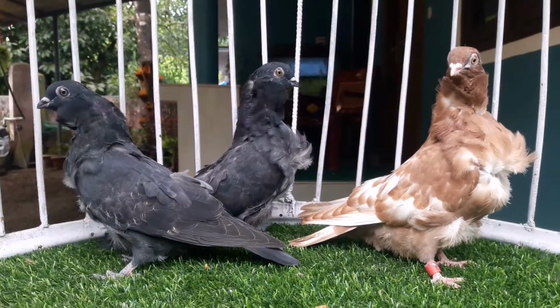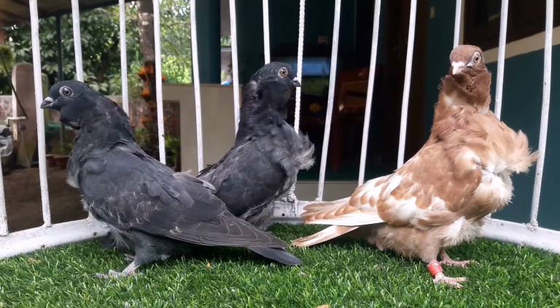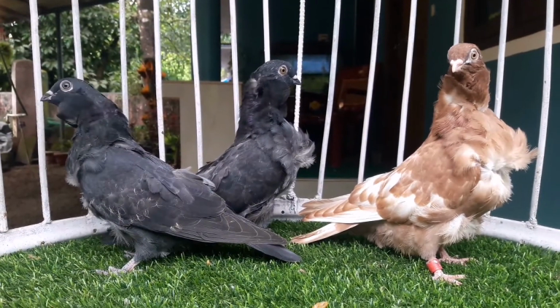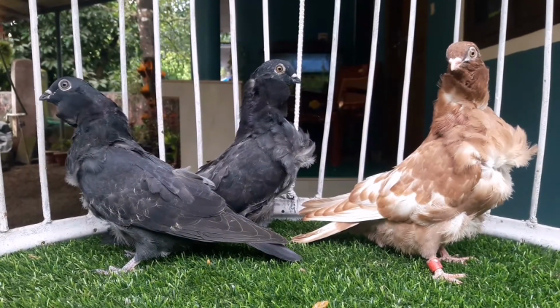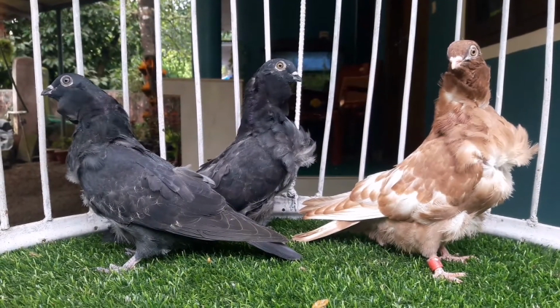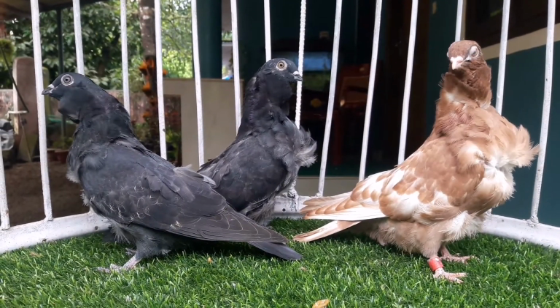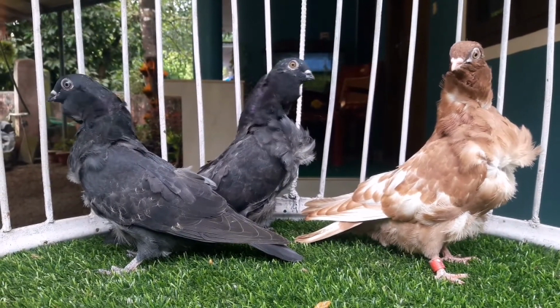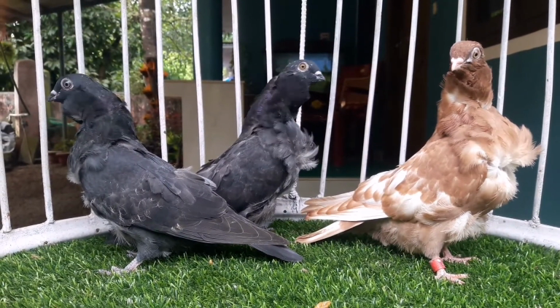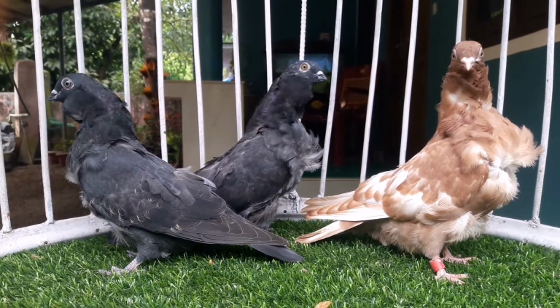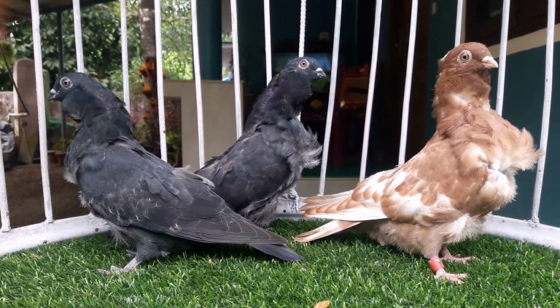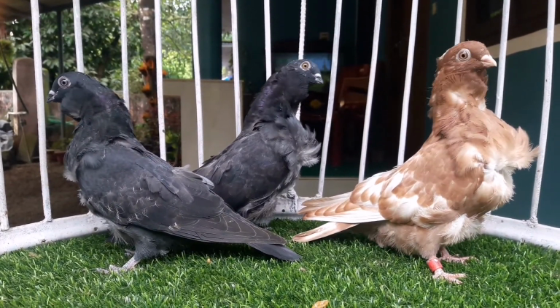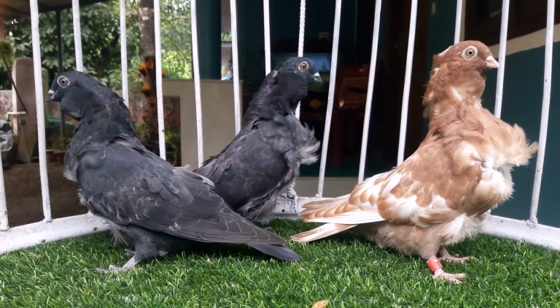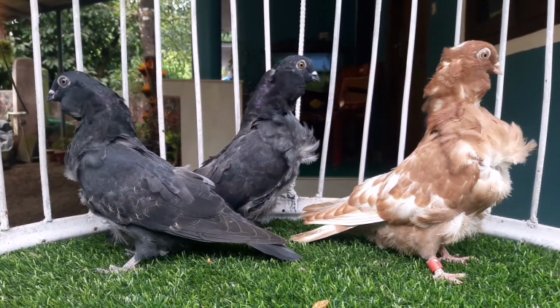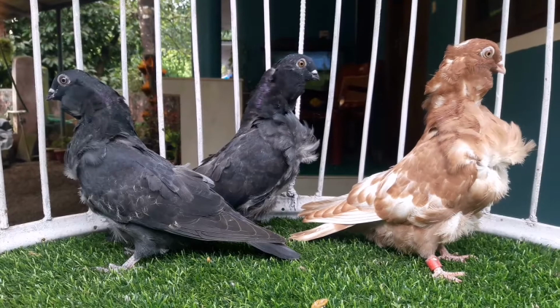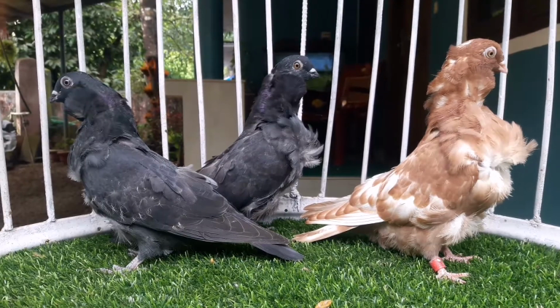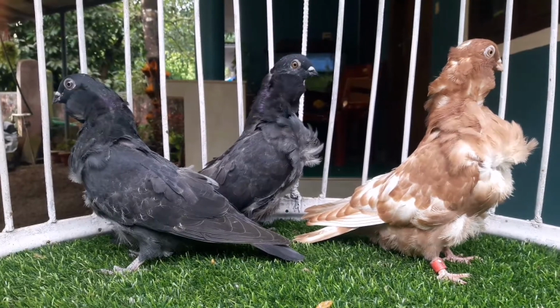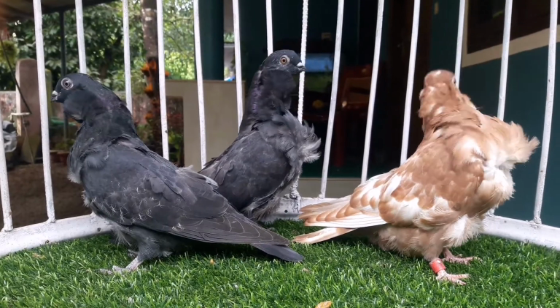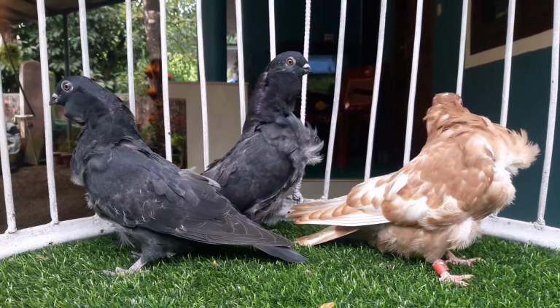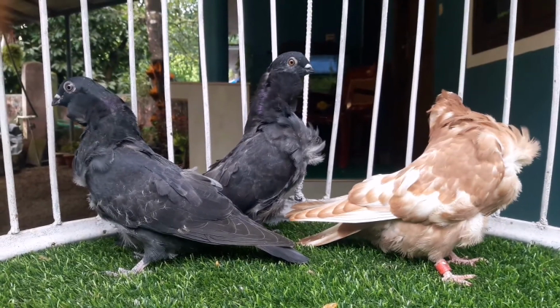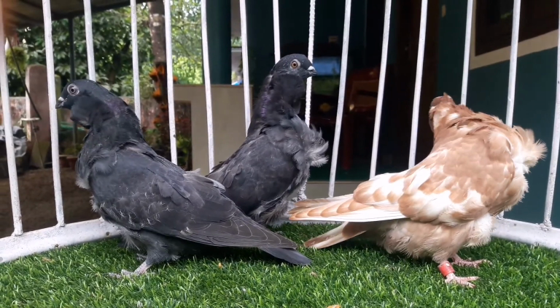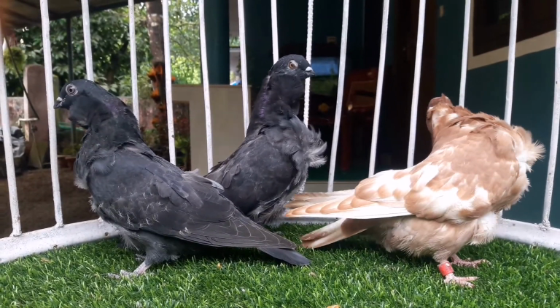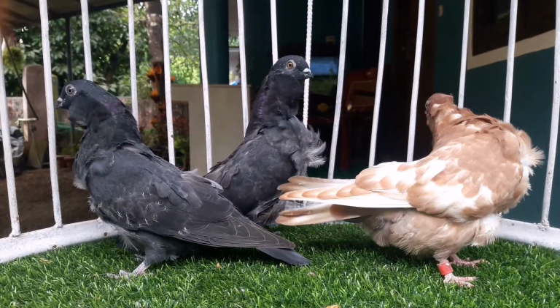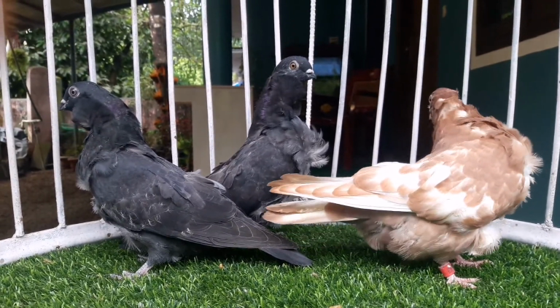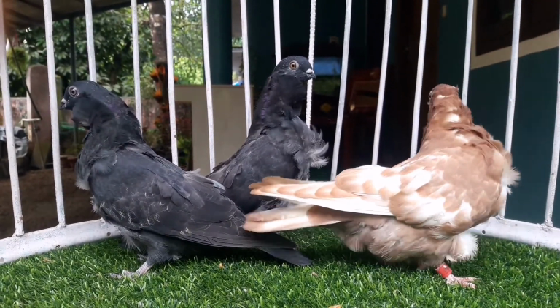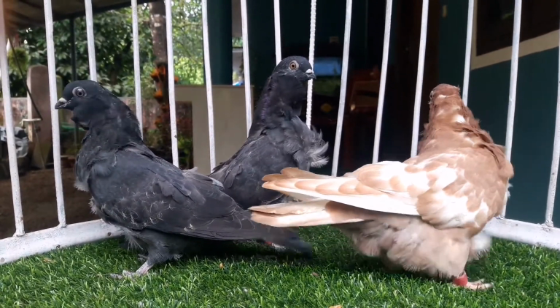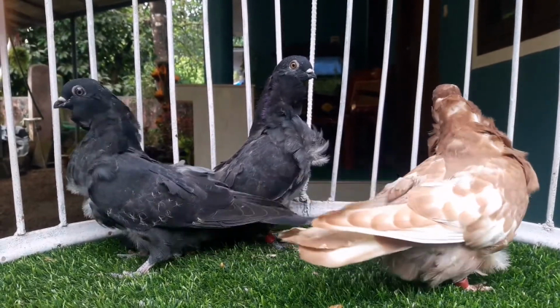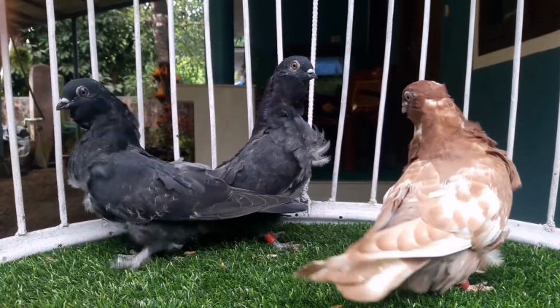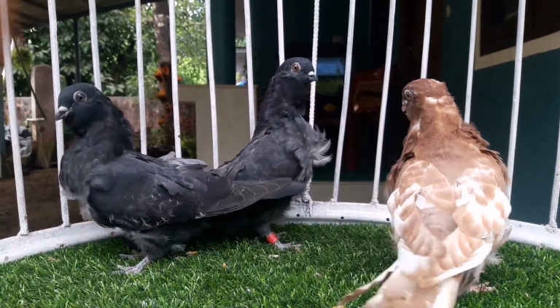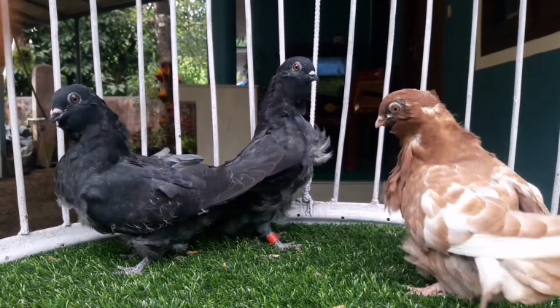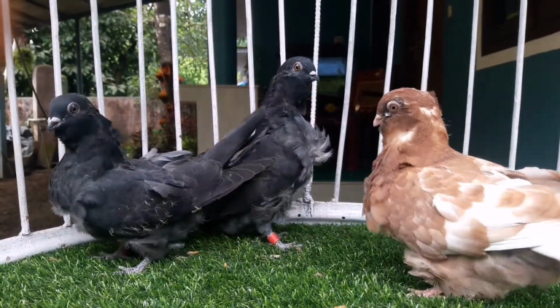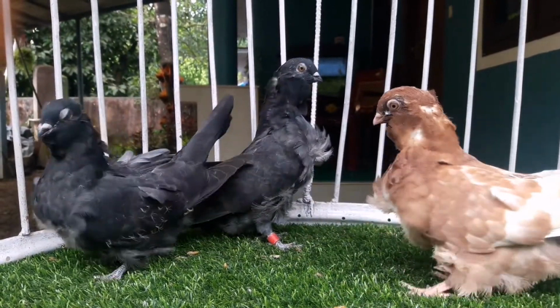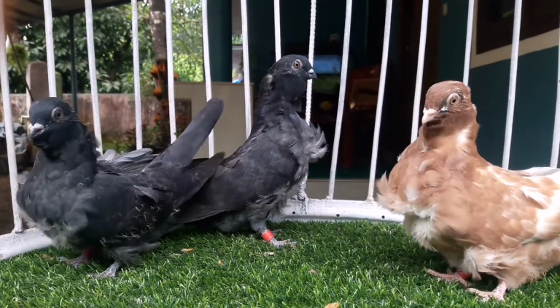In the next video, the Chinese one gets to eat, and the others get to eat as well.